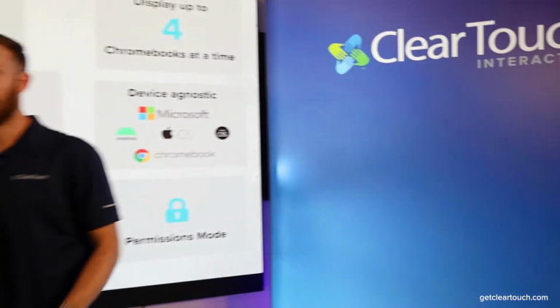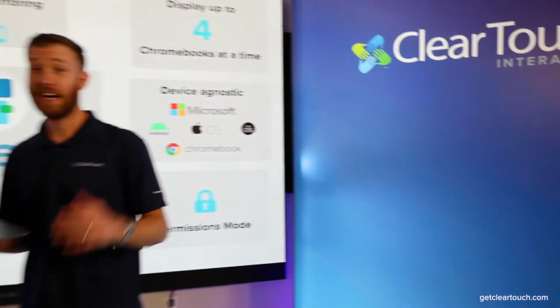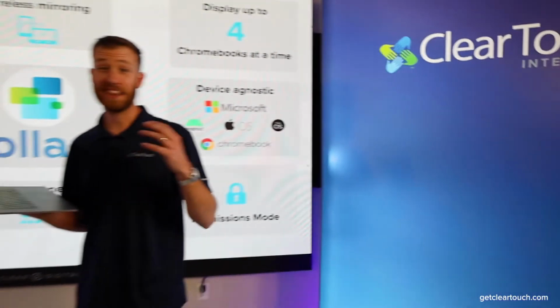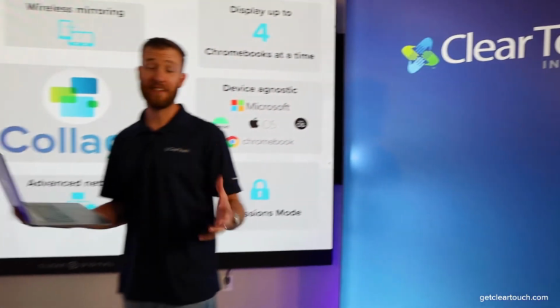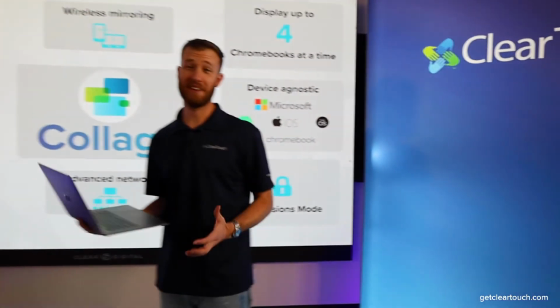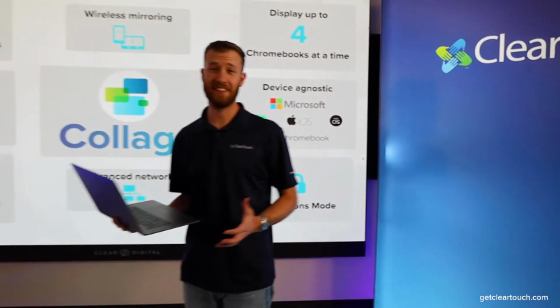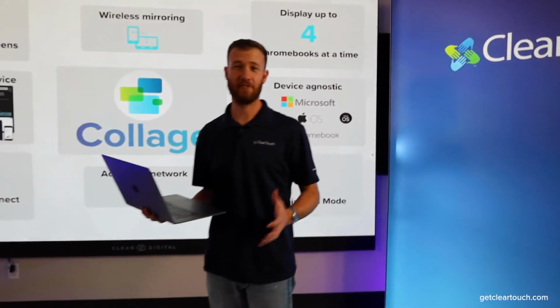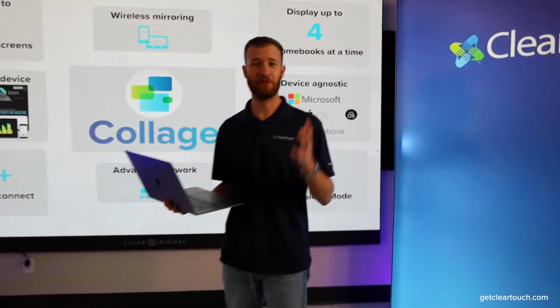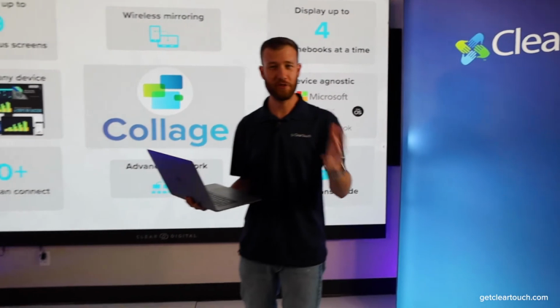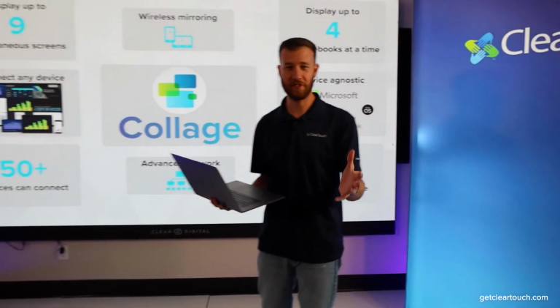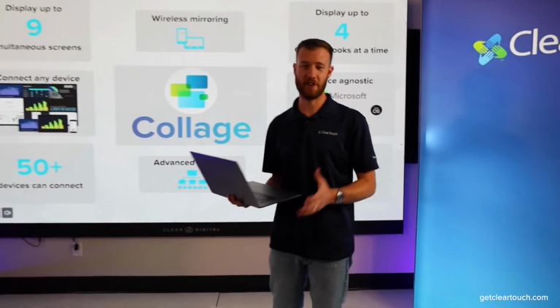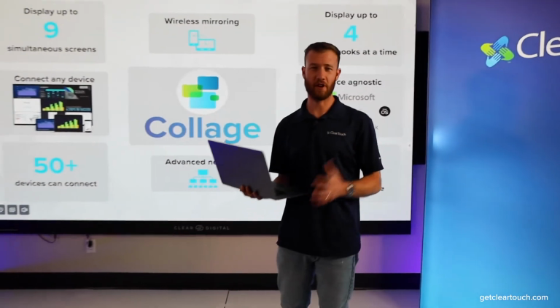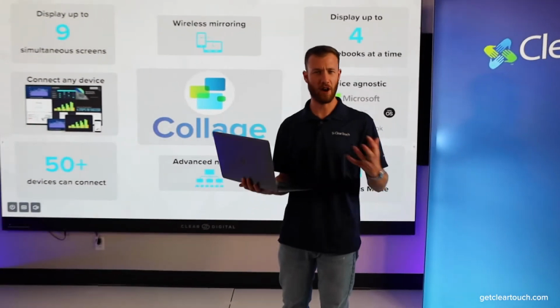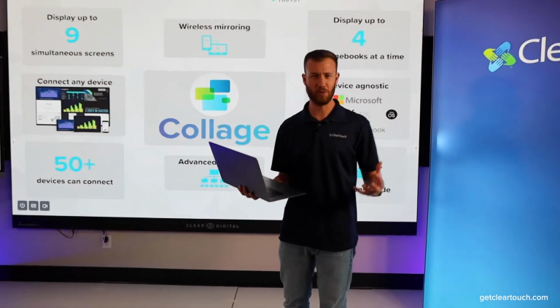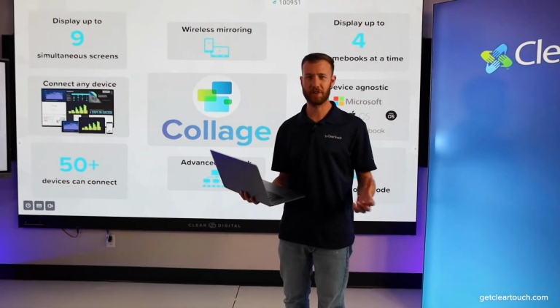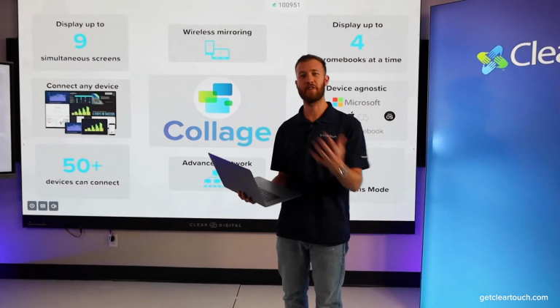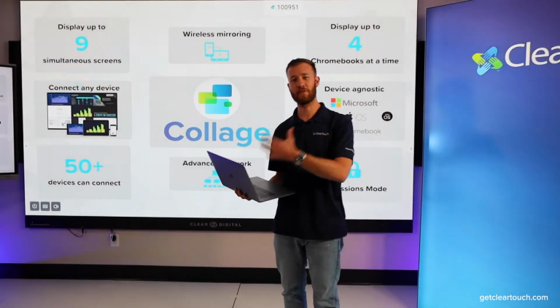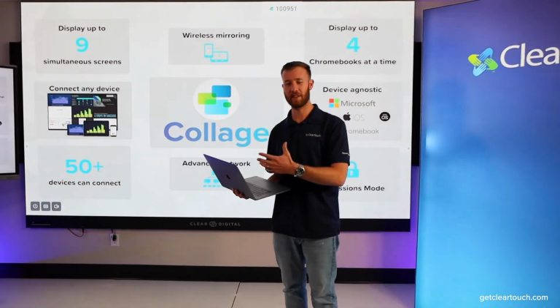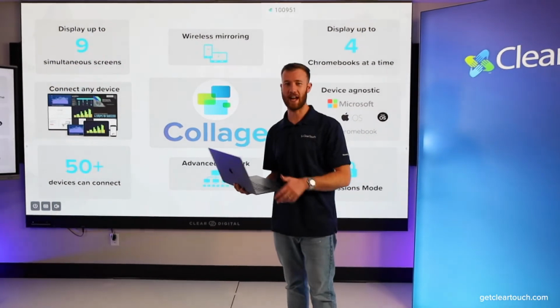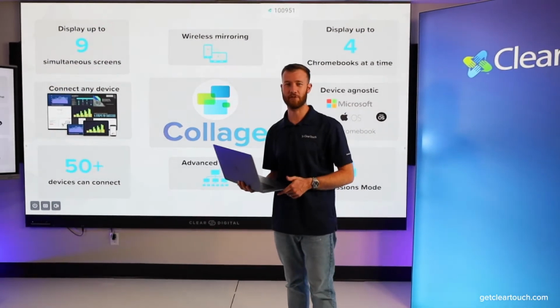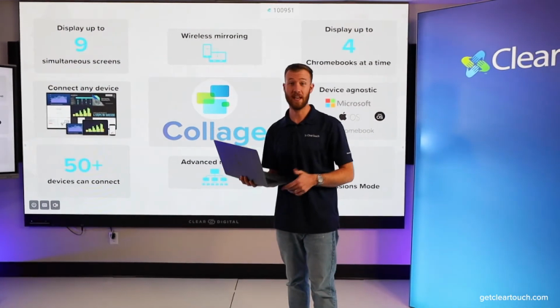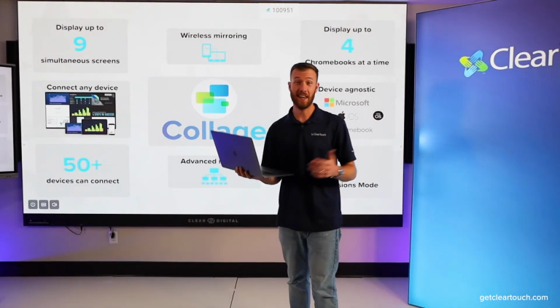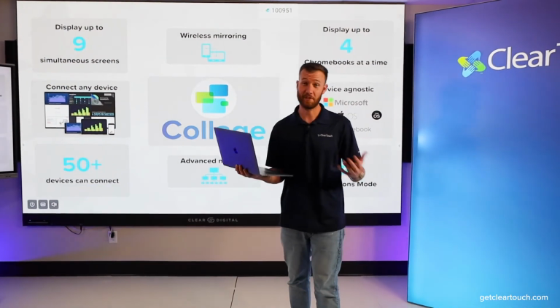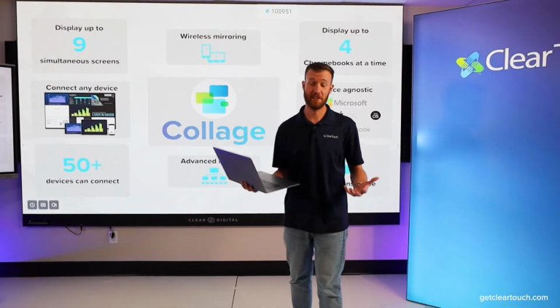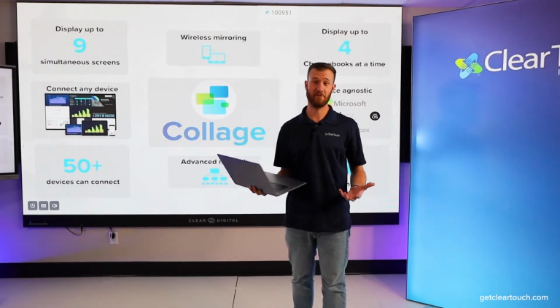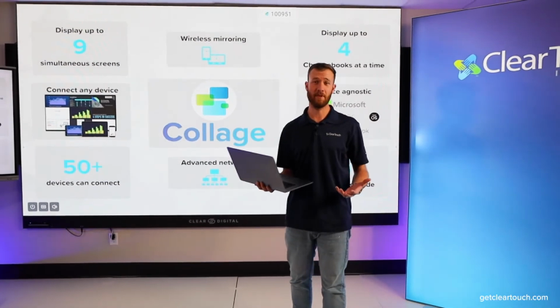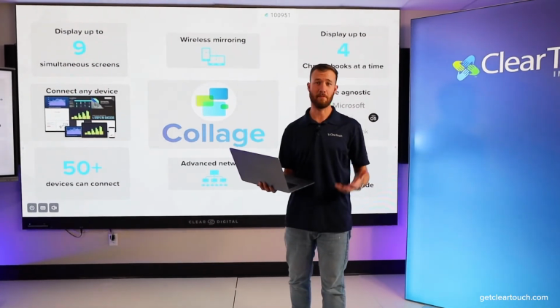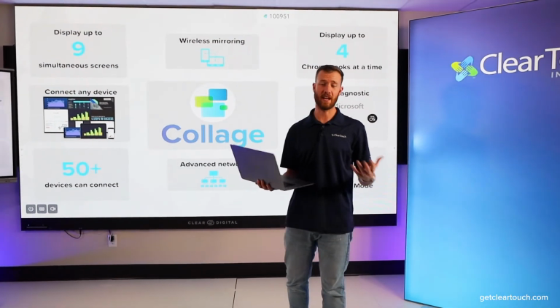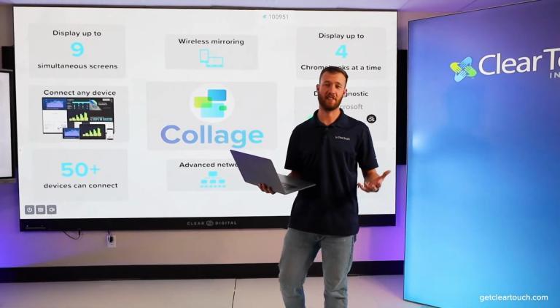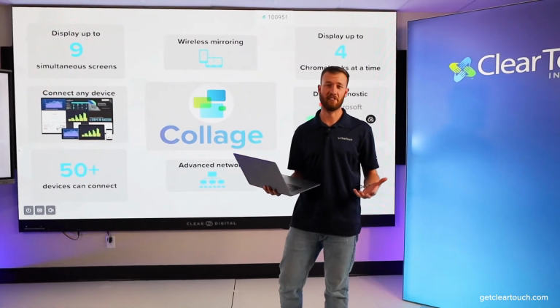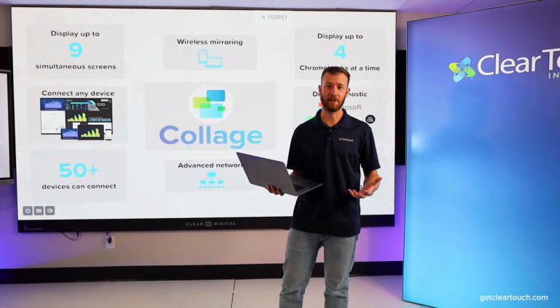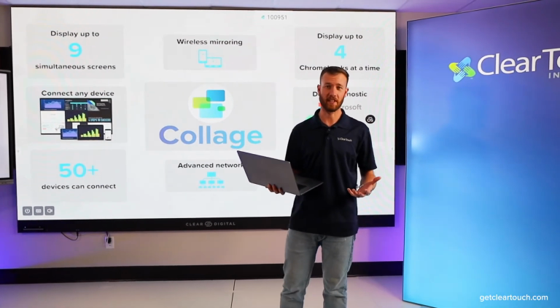I love how easy it is for students to share their hard work to the front of the classroom, and for teachers to be able to manage that experience.